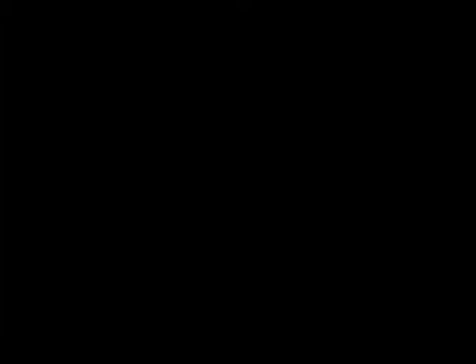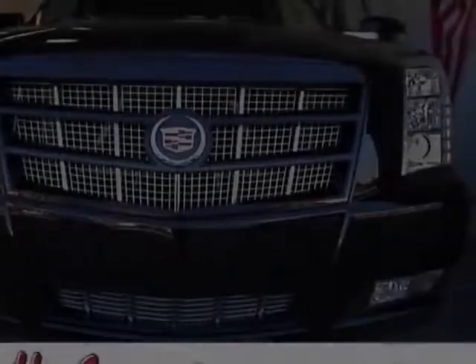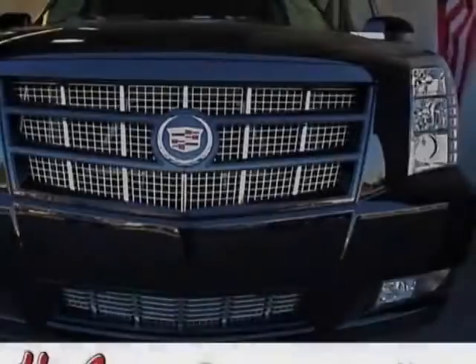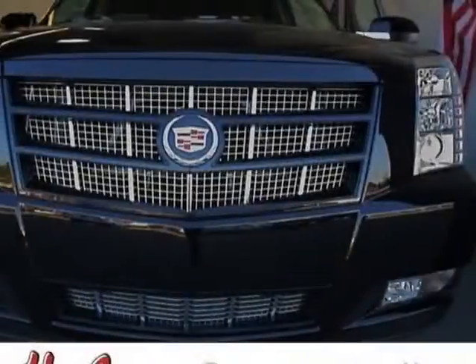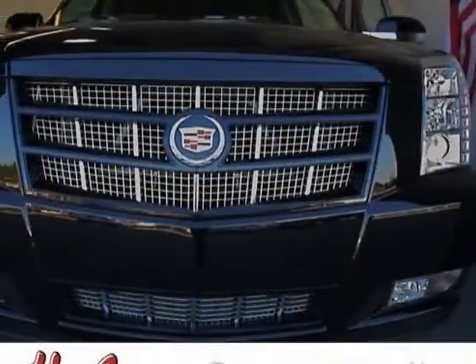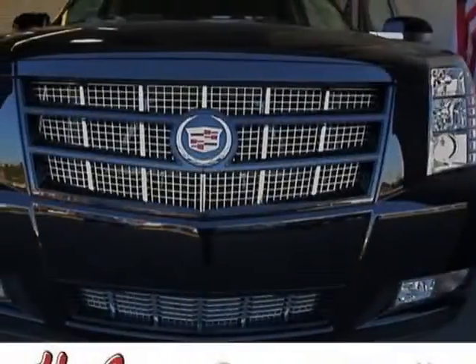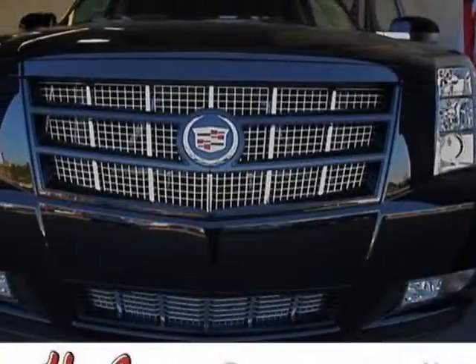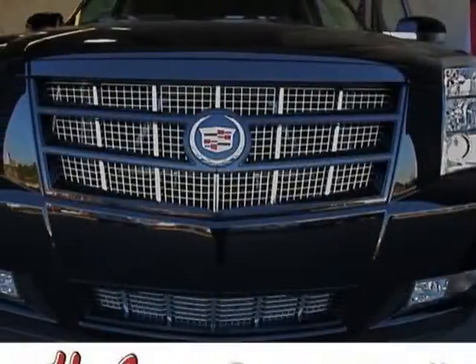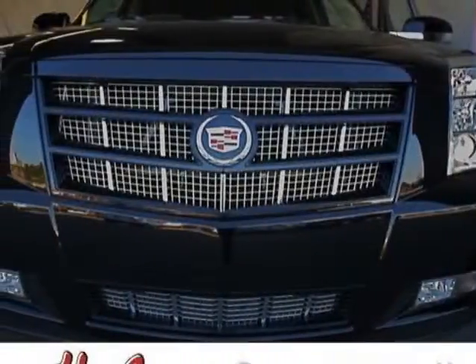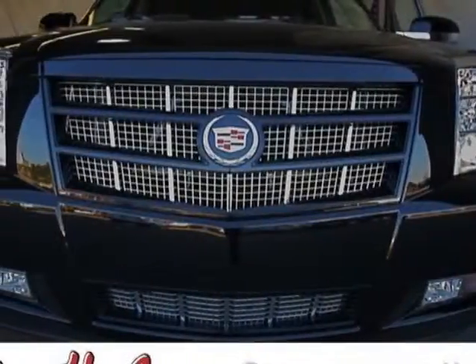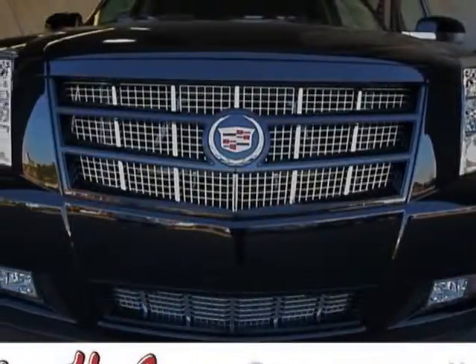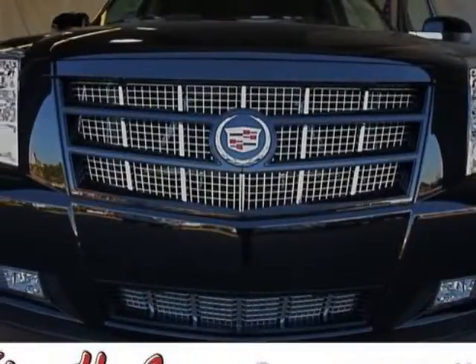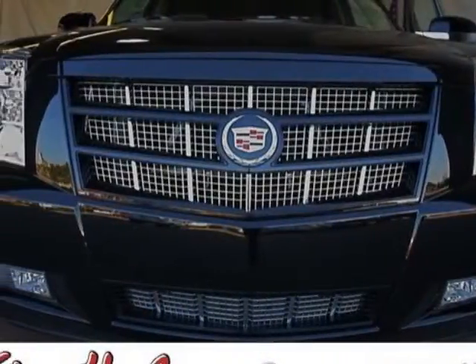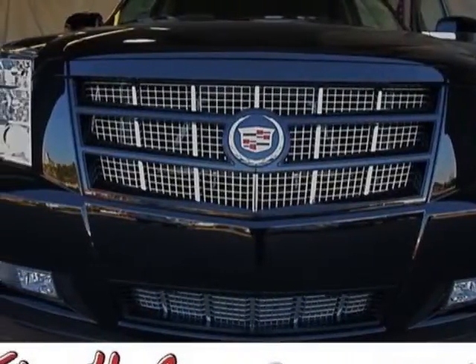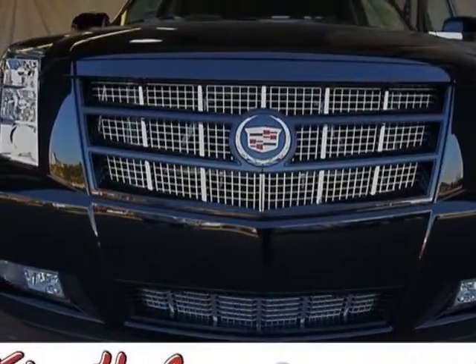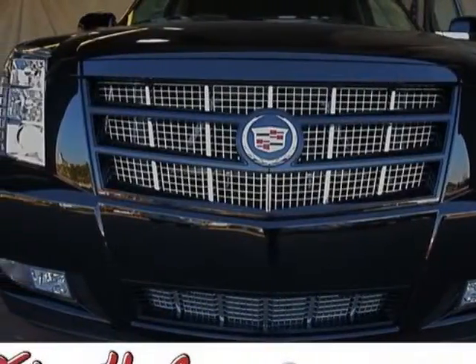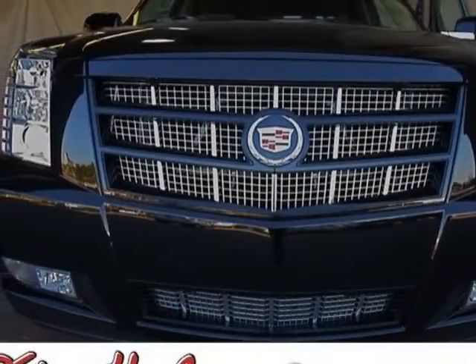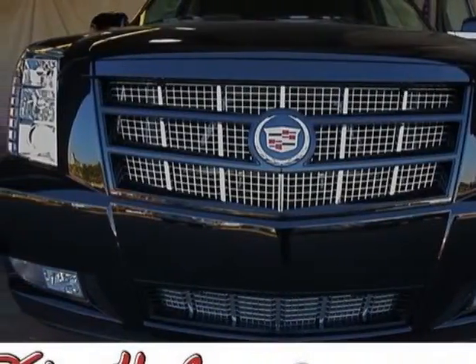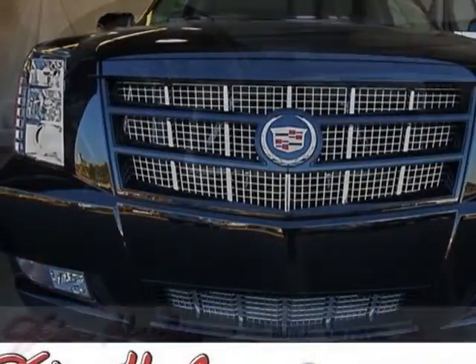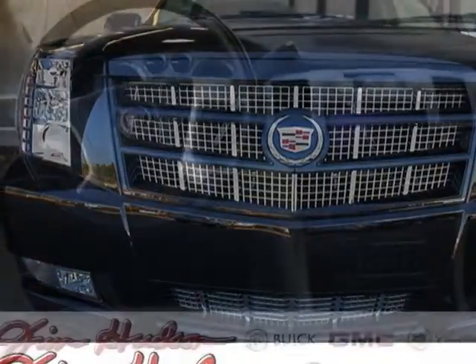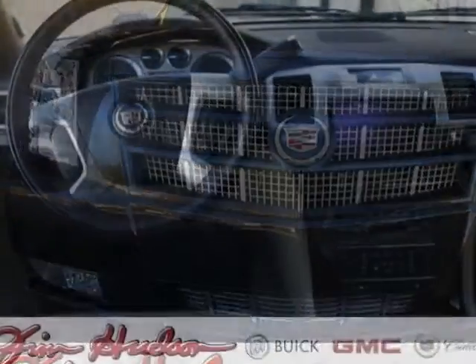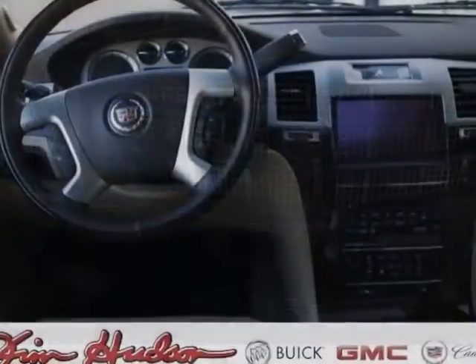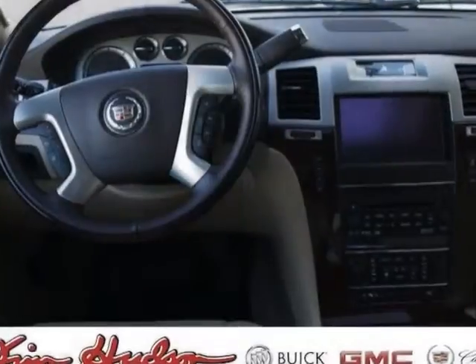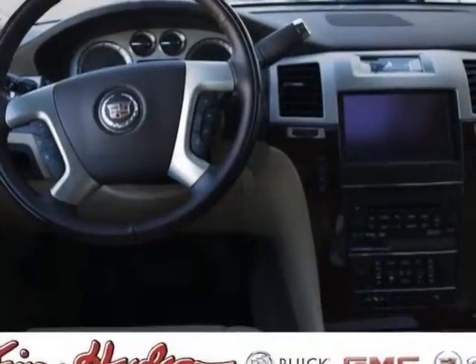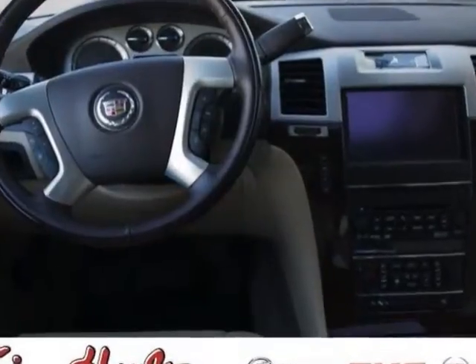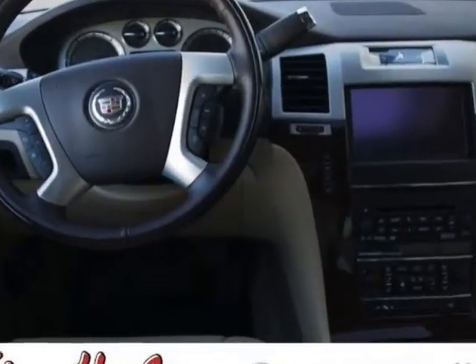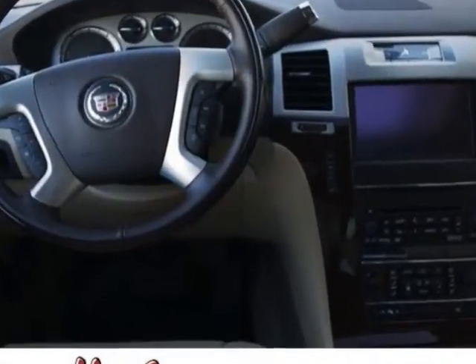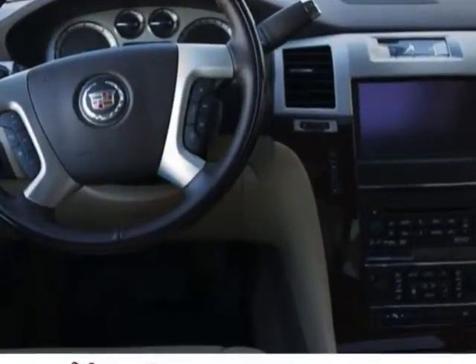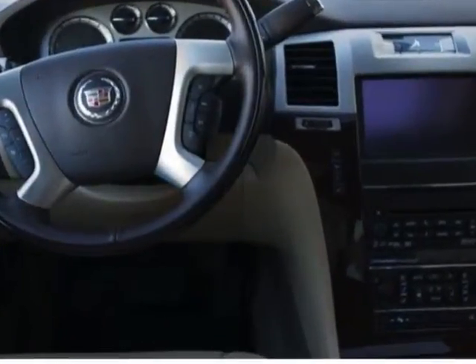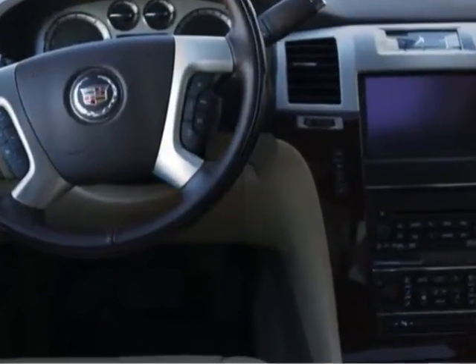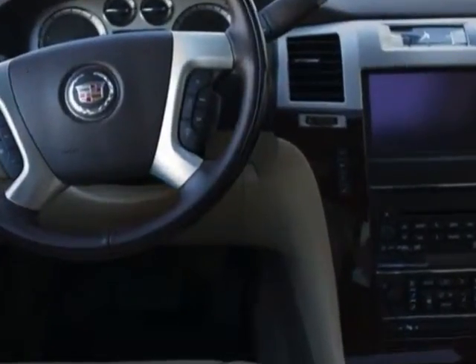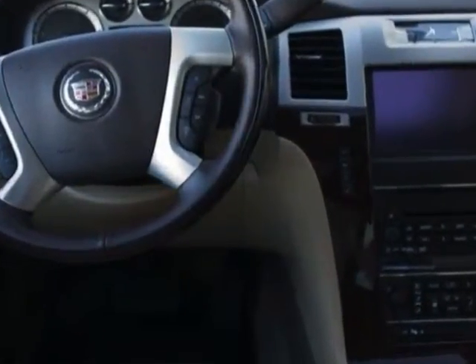Check out this new 2013 Cadillac Escalade. For your protection, this vehicle has a full factory warranty.